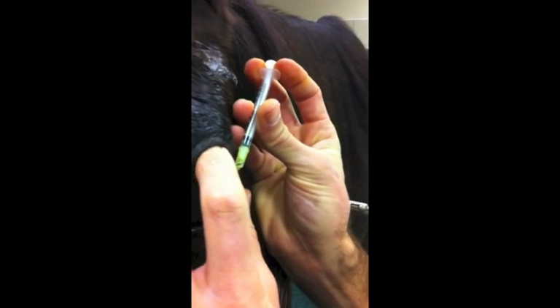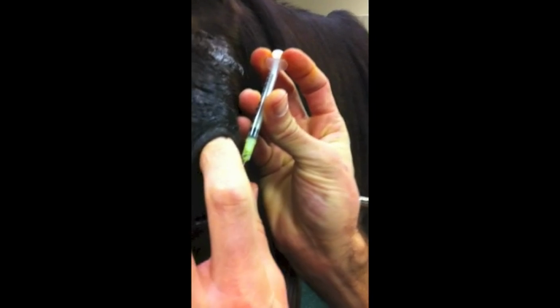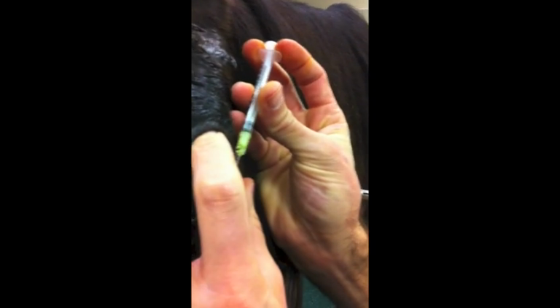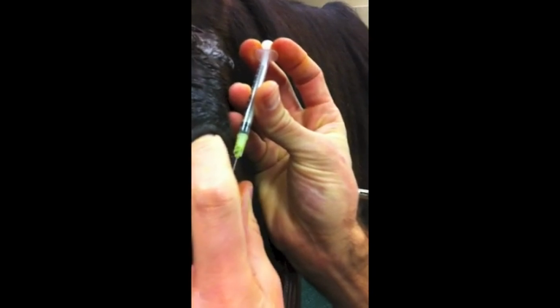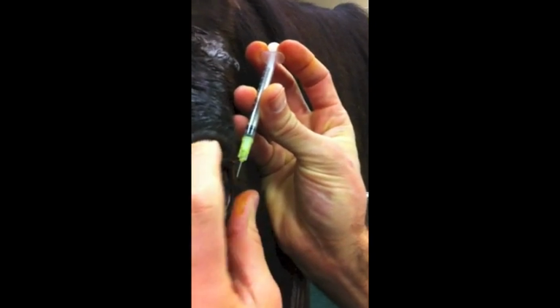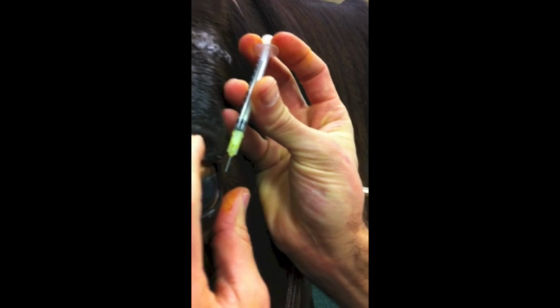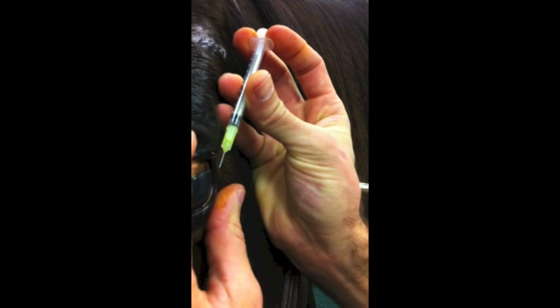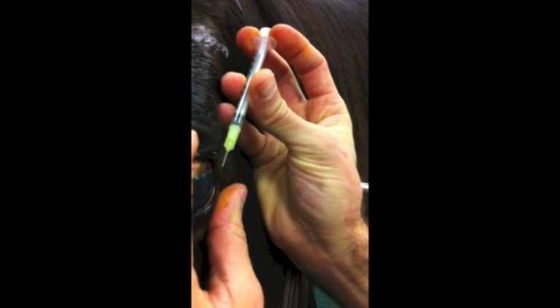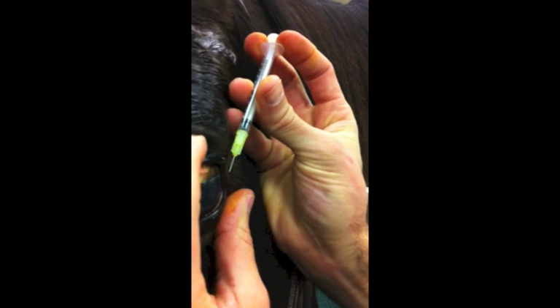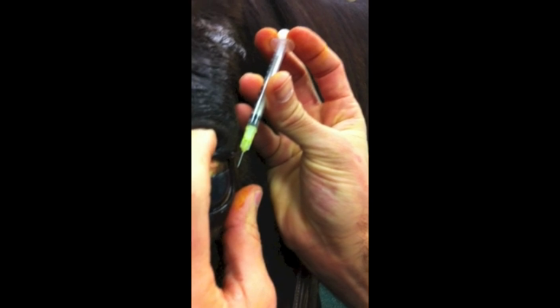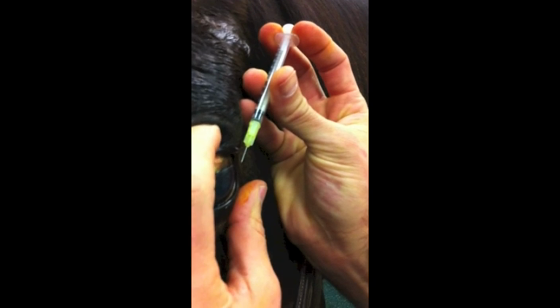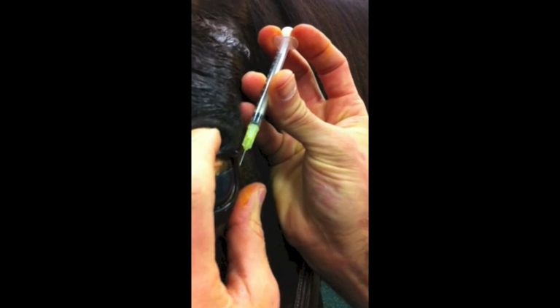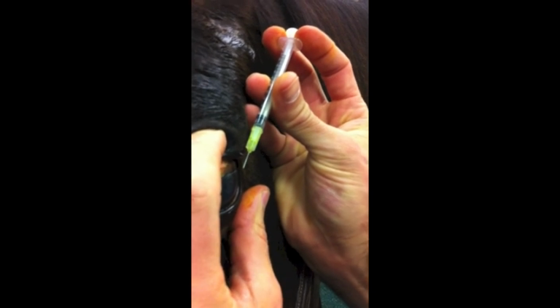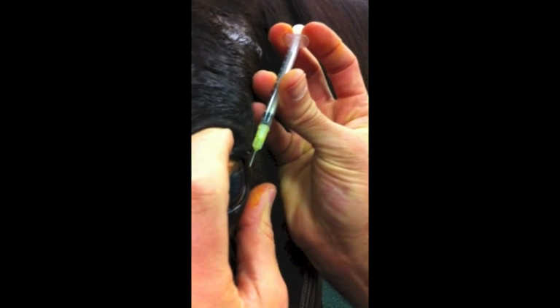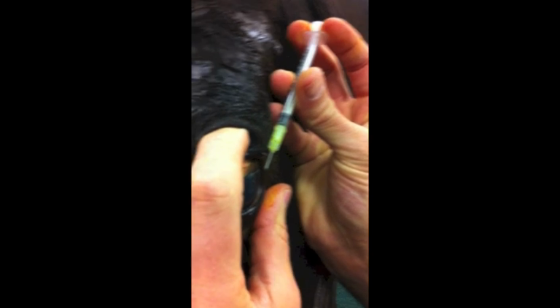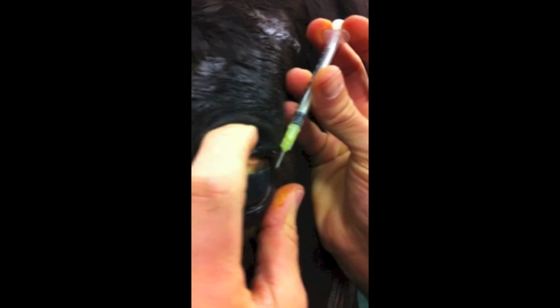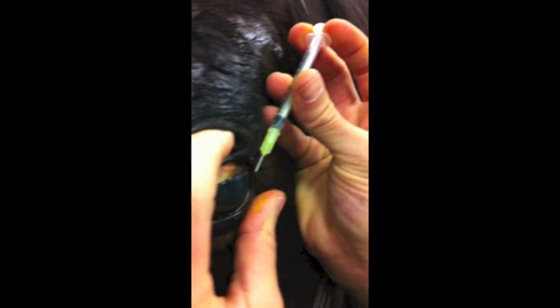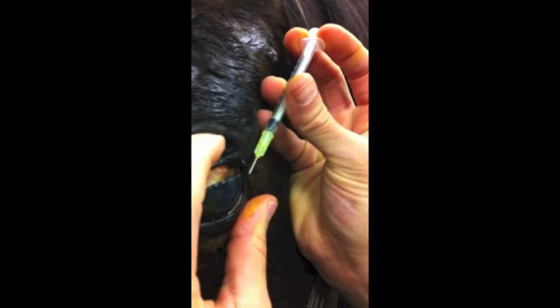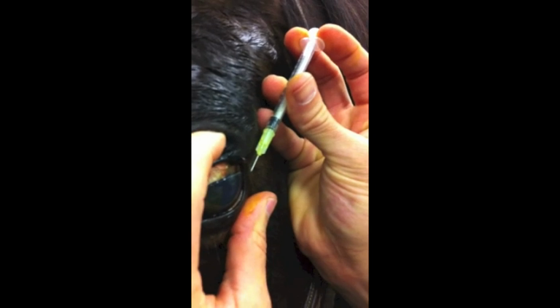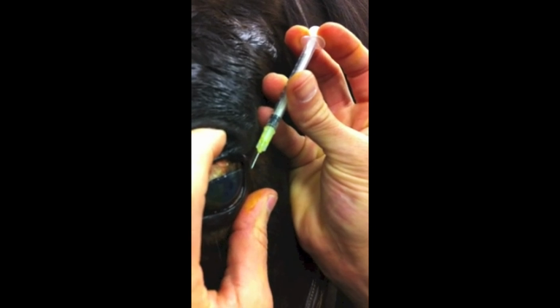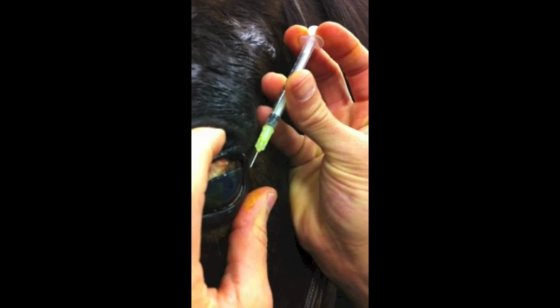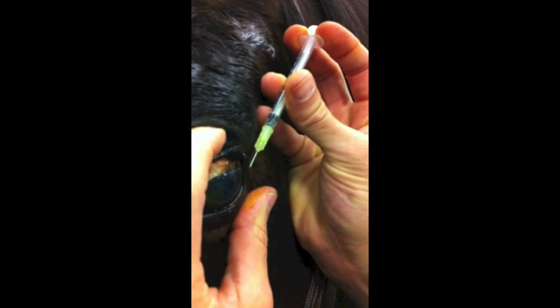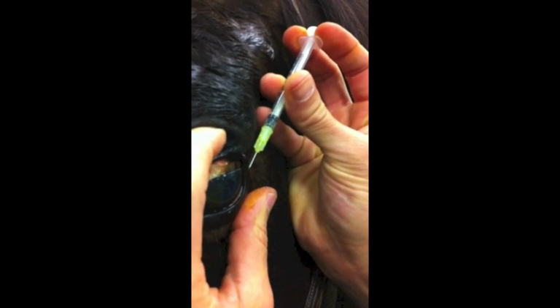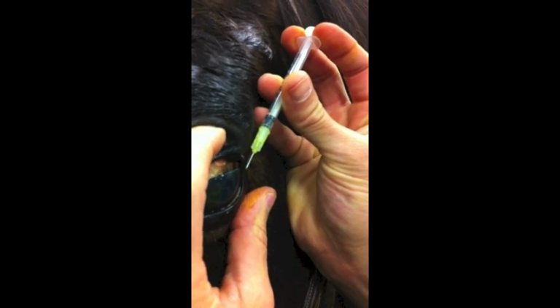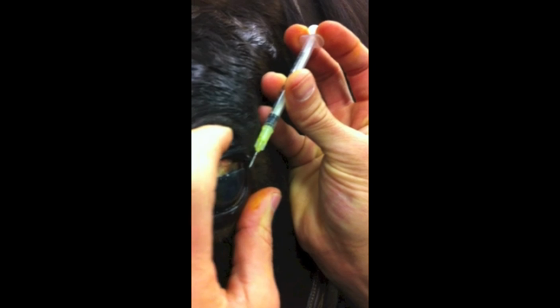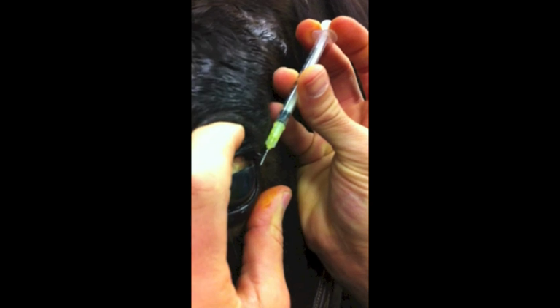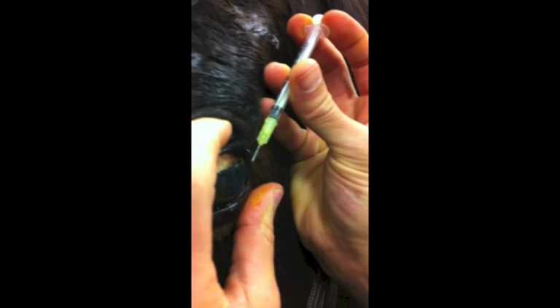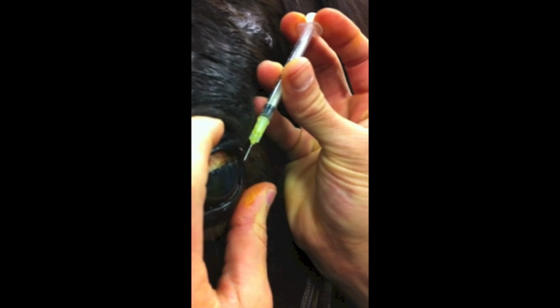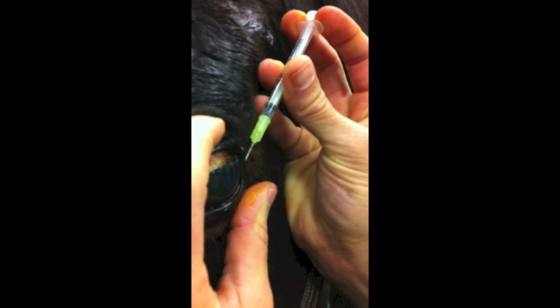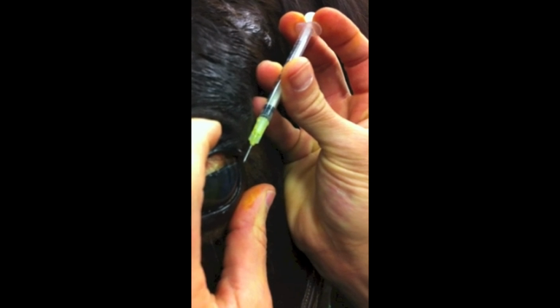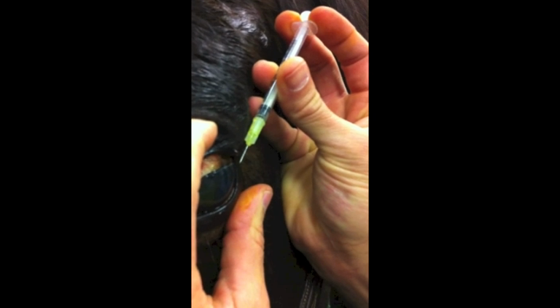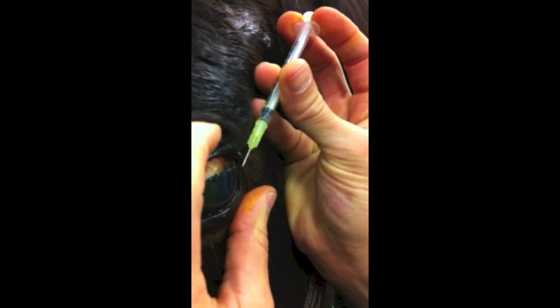Slightly tilt. Can you see? Do you have a good angle? Kind of, yeah. I think that's okay.